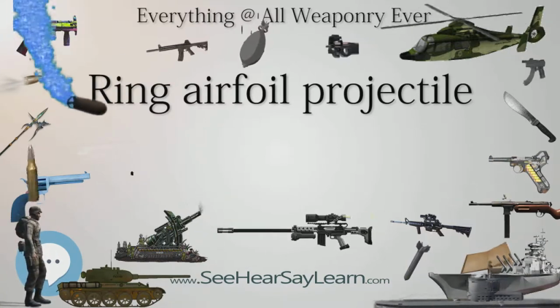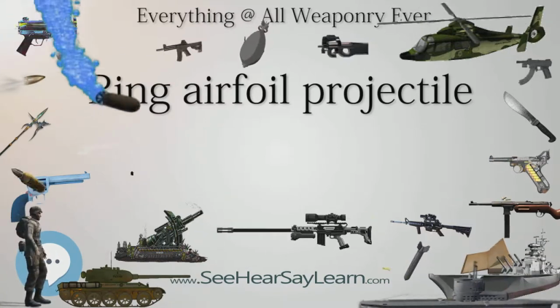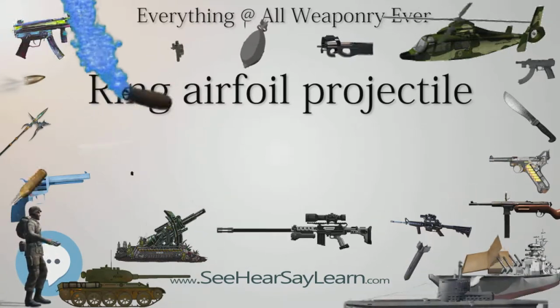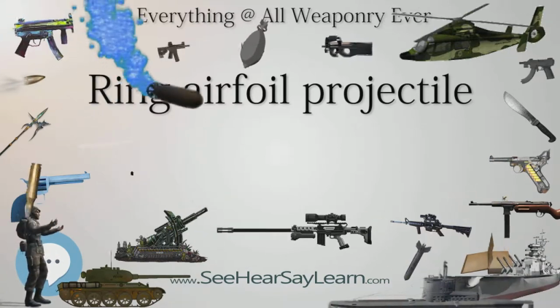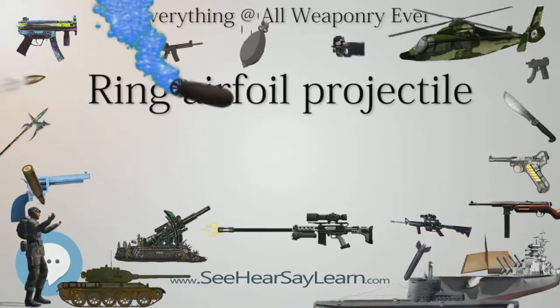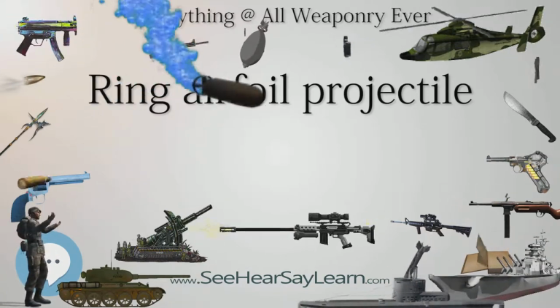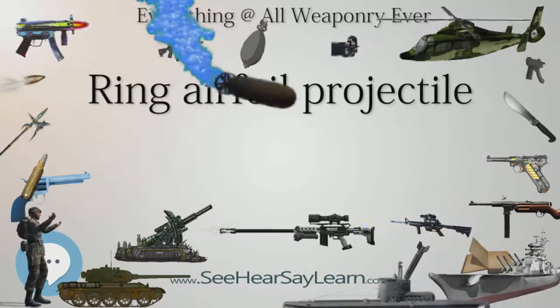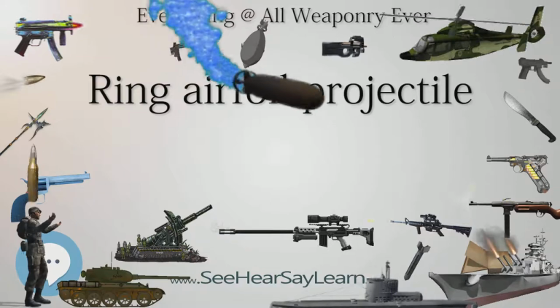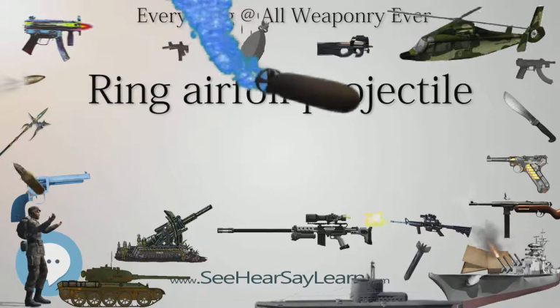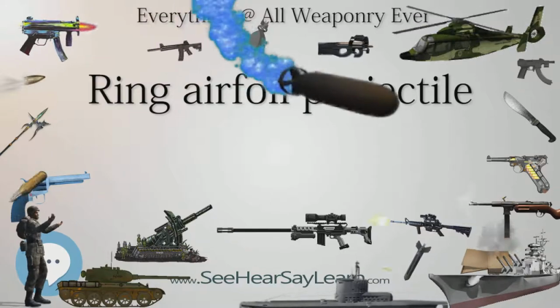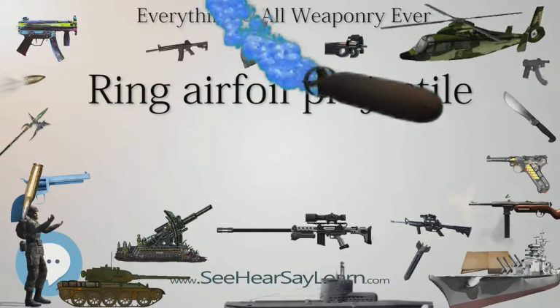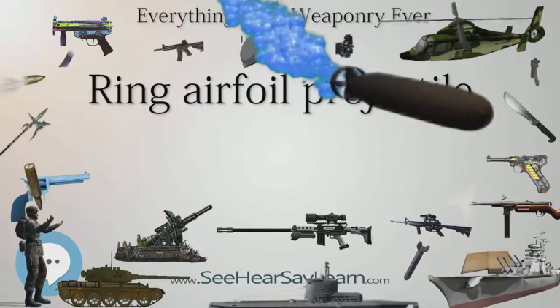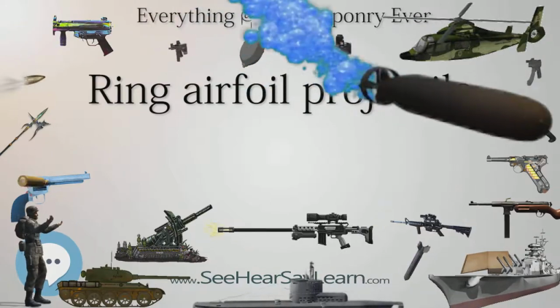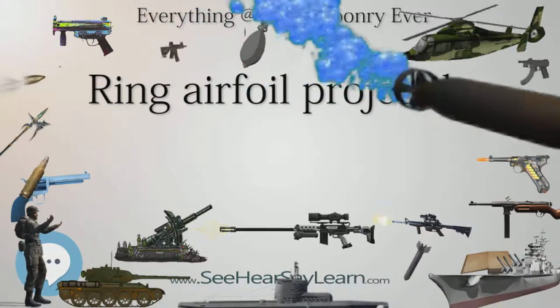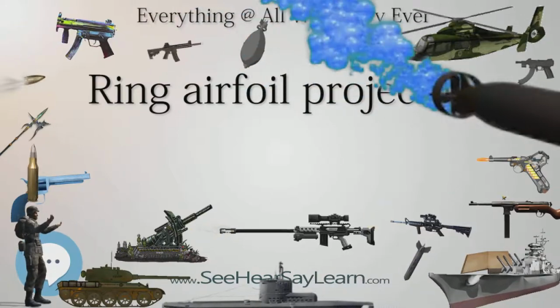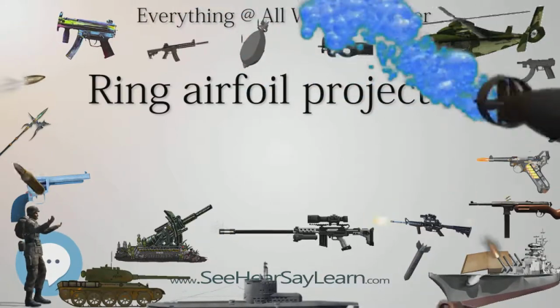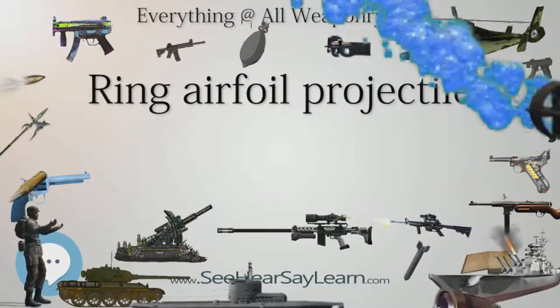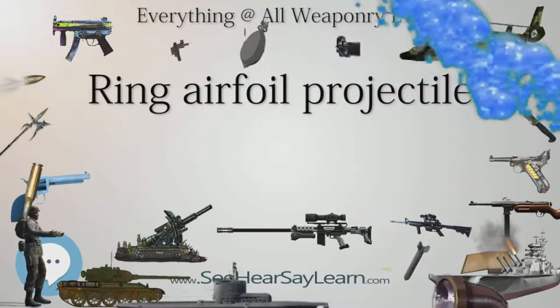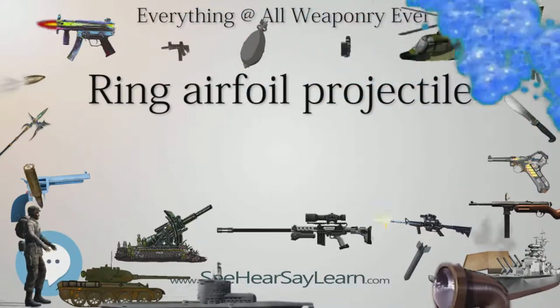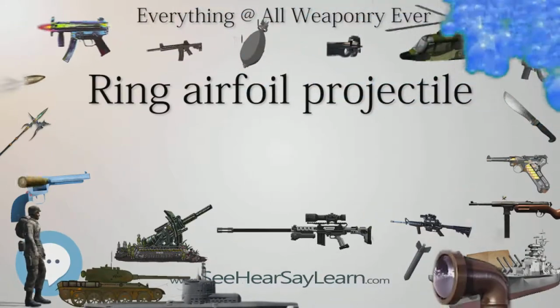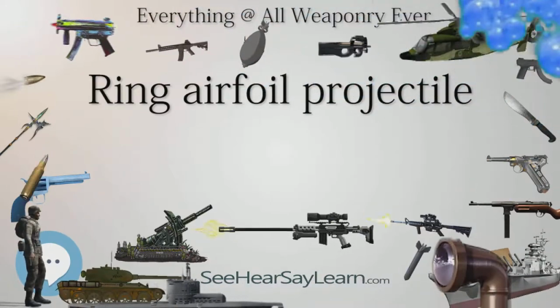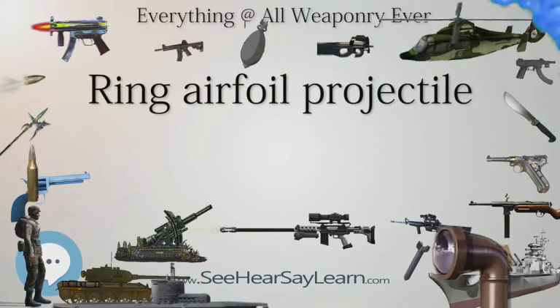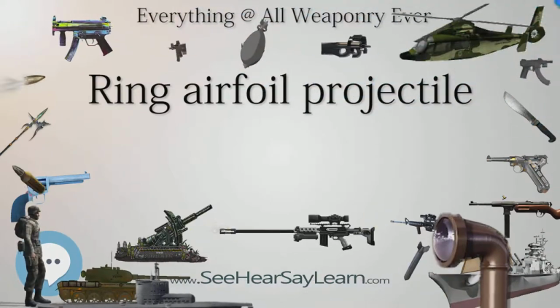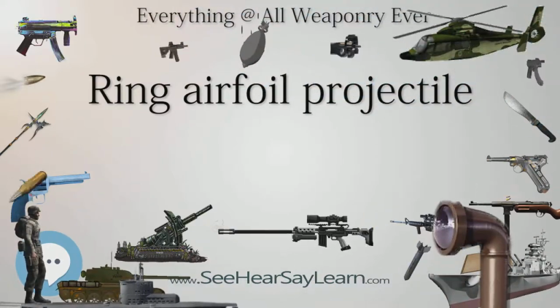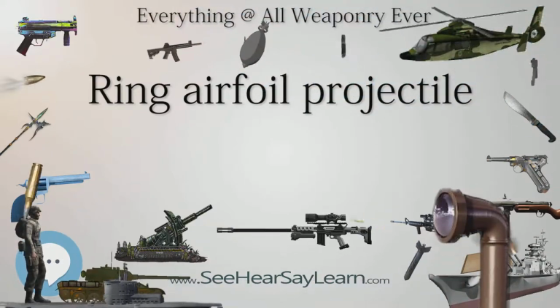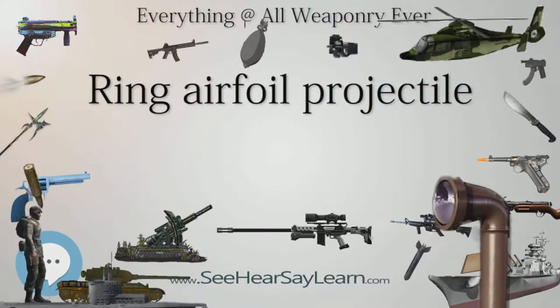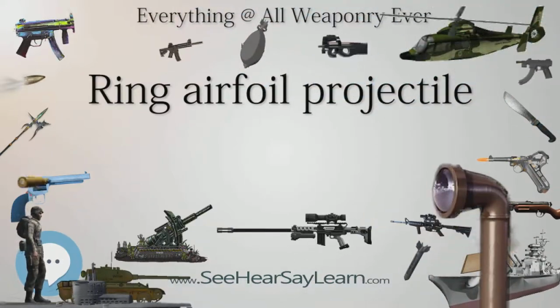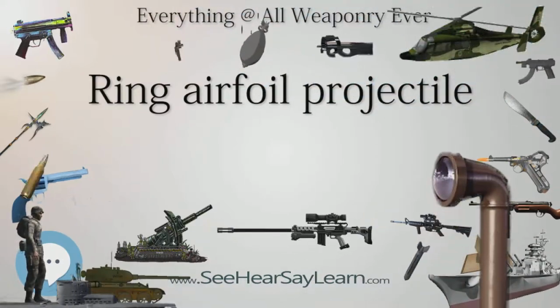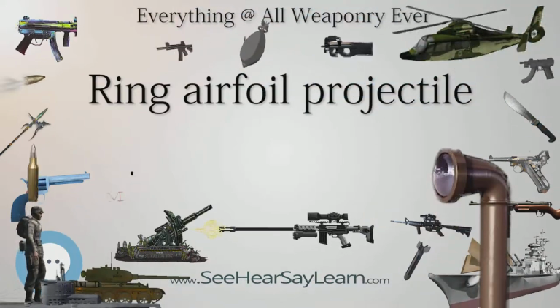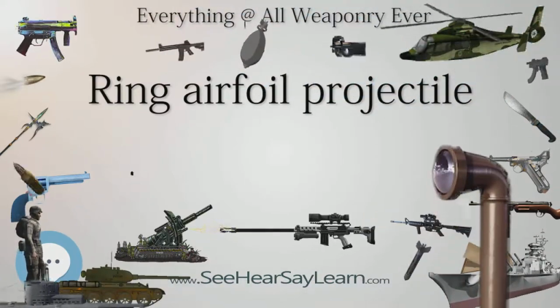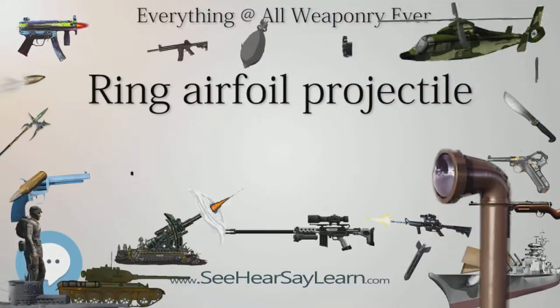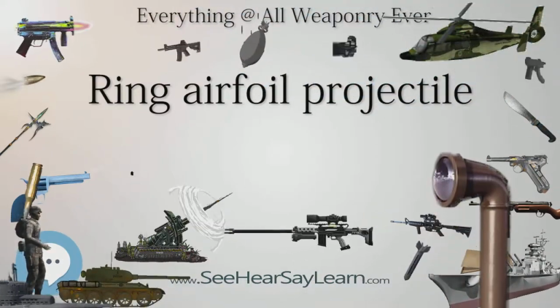The main advantage to using RAPs is that their design does not allow them to be thrown back by rioters with any real effect.